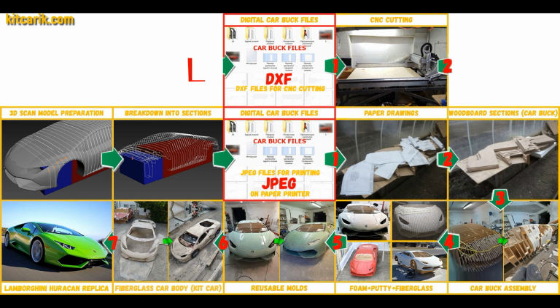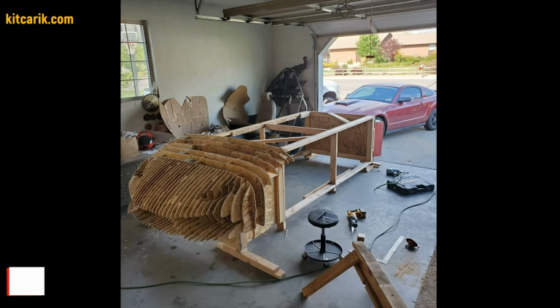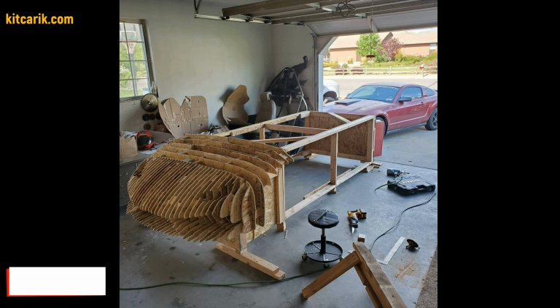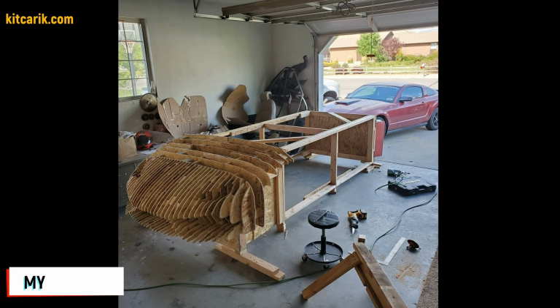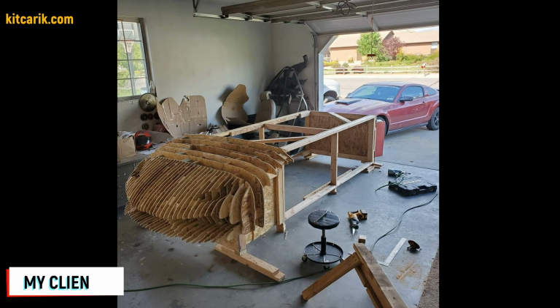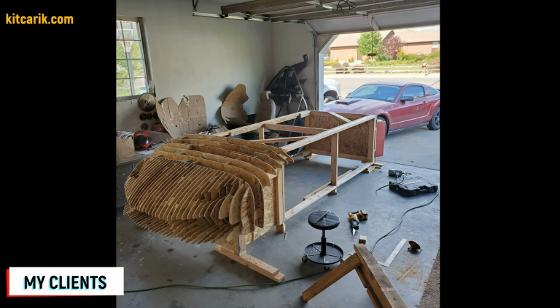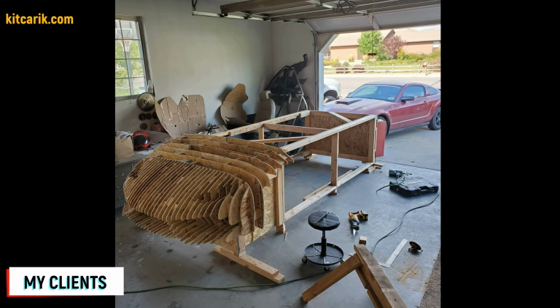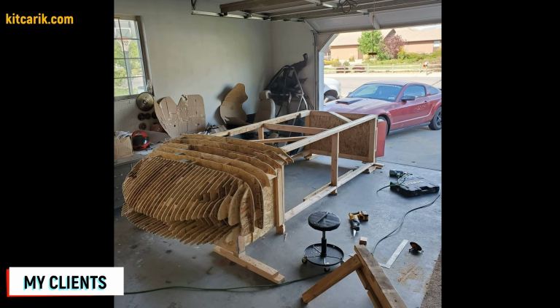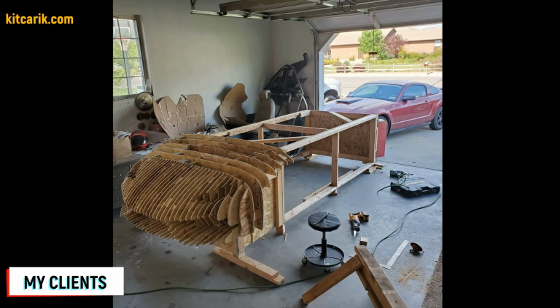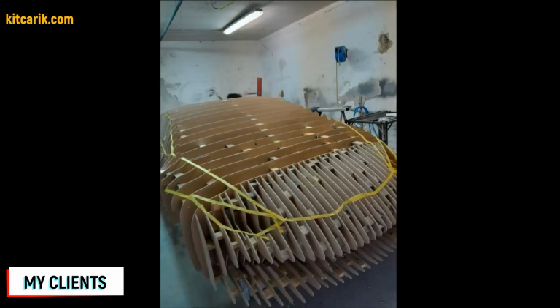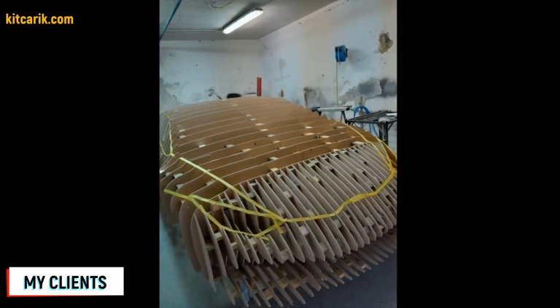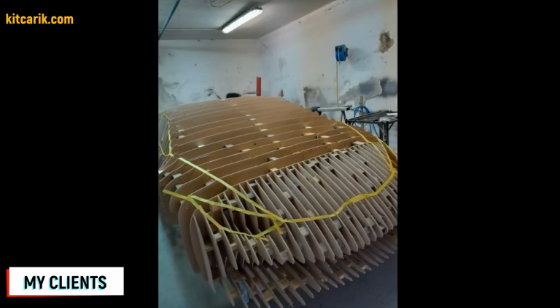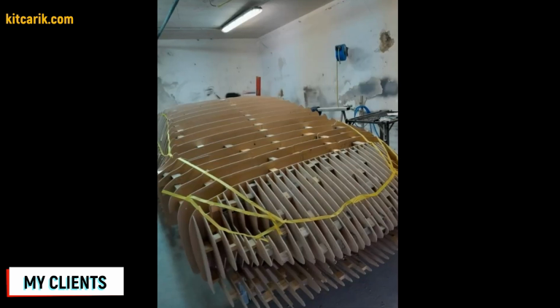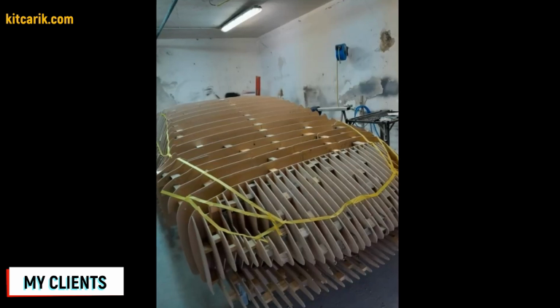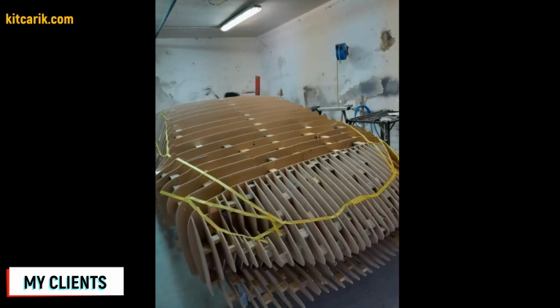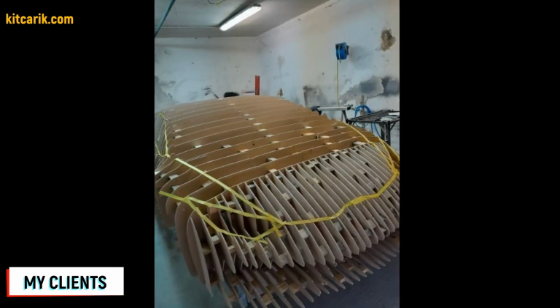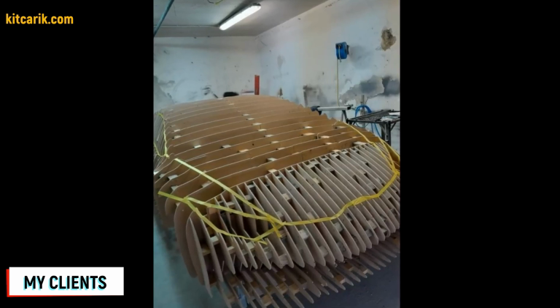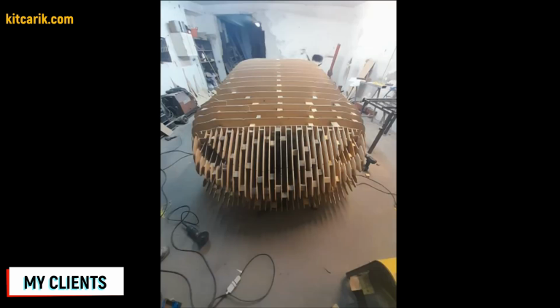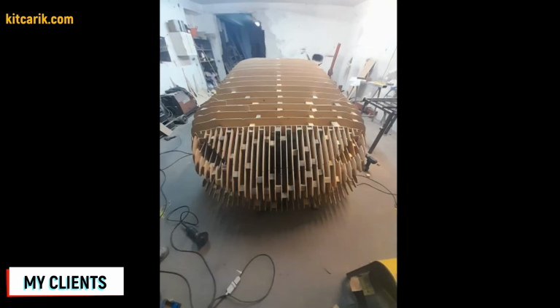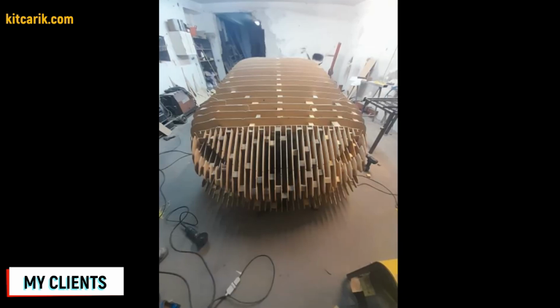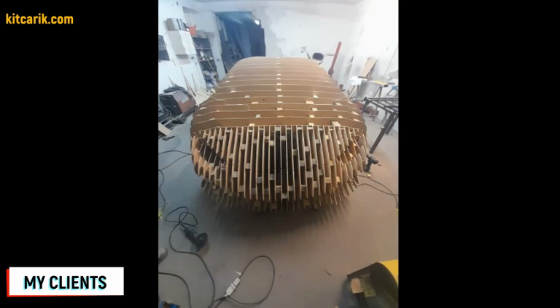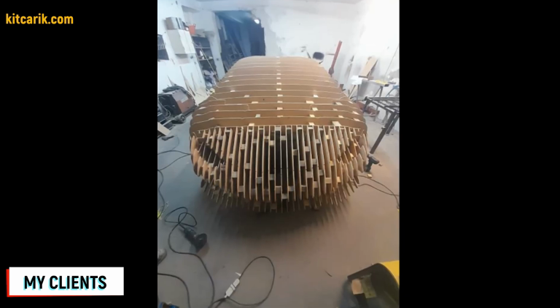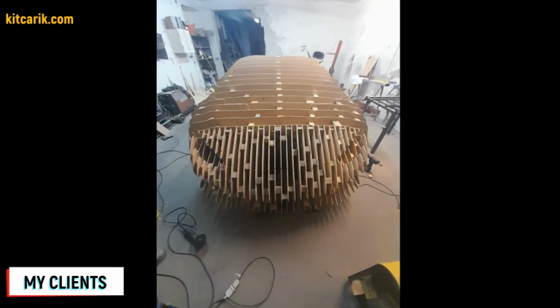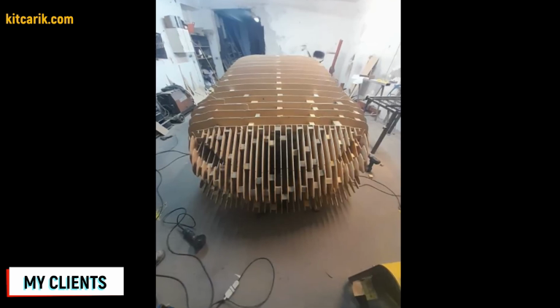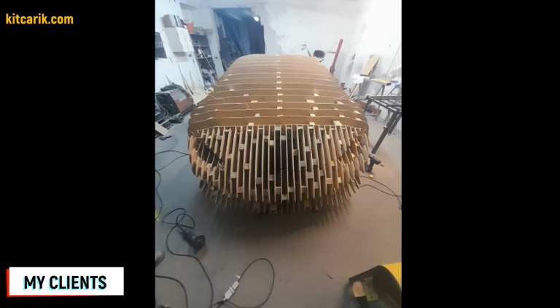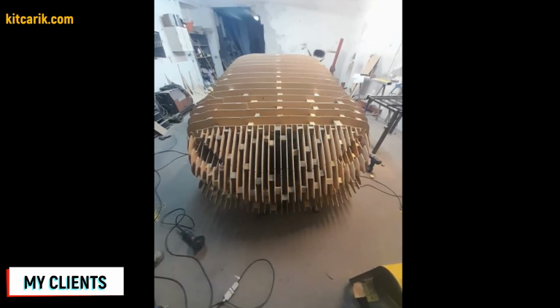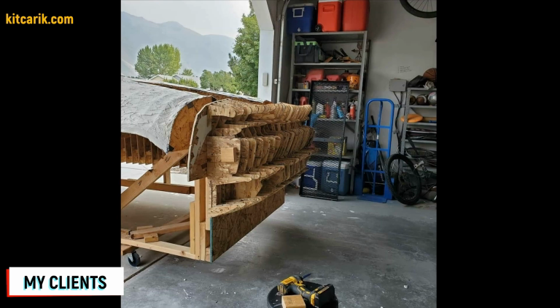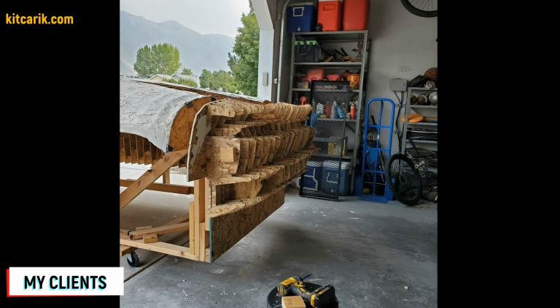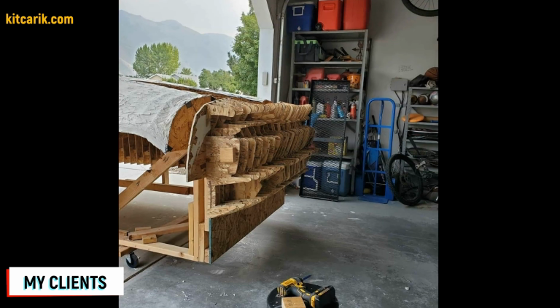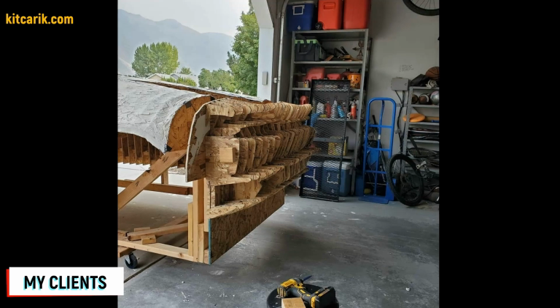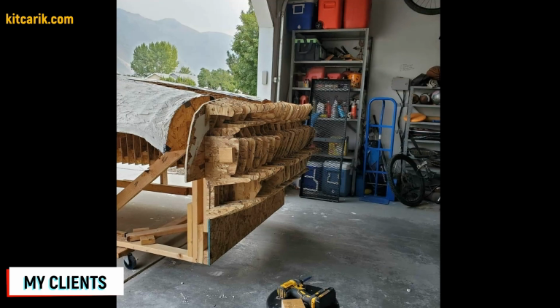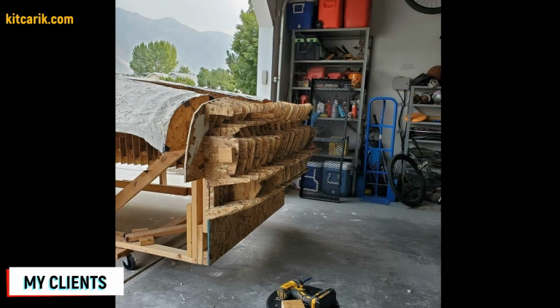My client assembled the sections one after another to get a car buck. It's like Lego, but for men — everyone can do it easily.